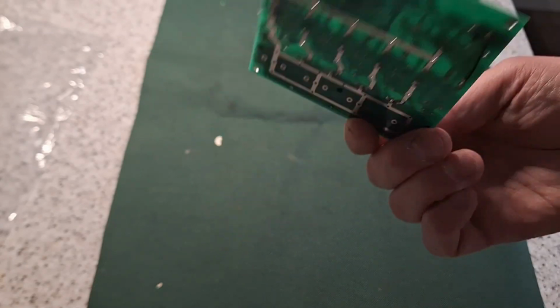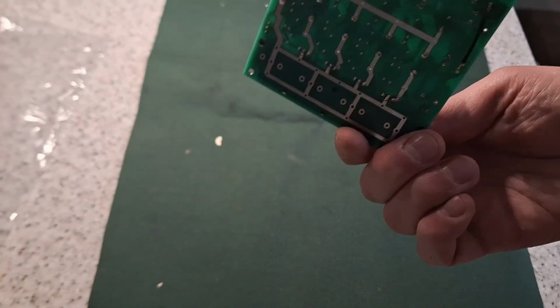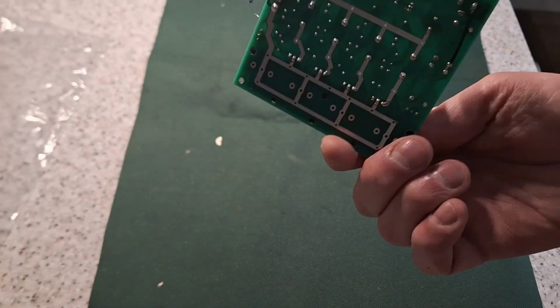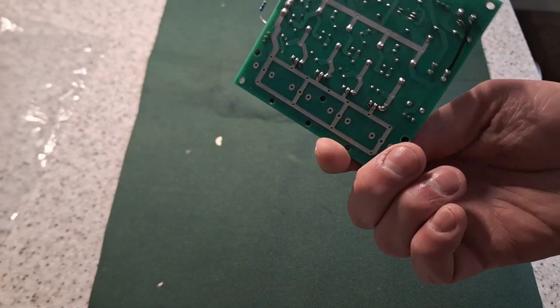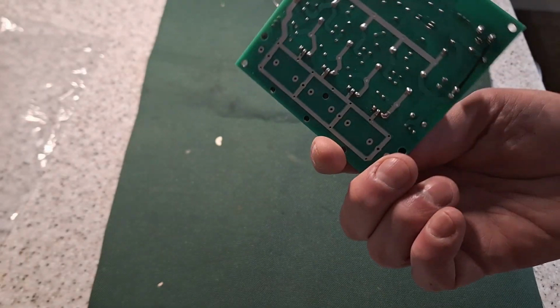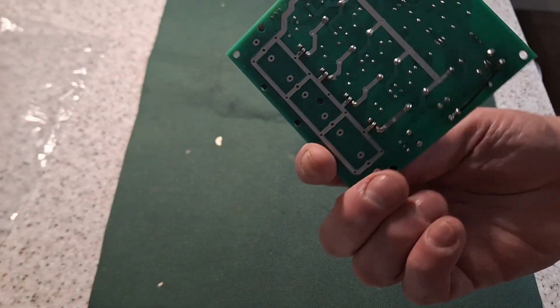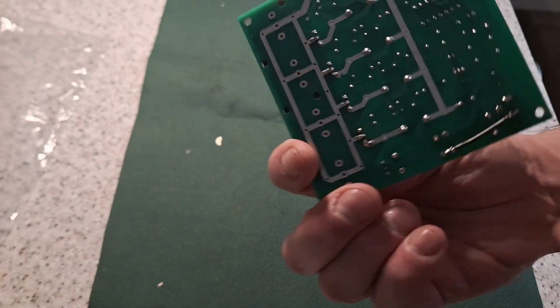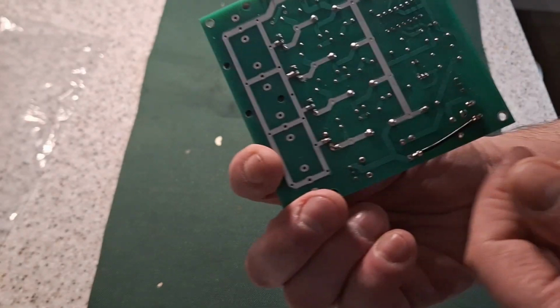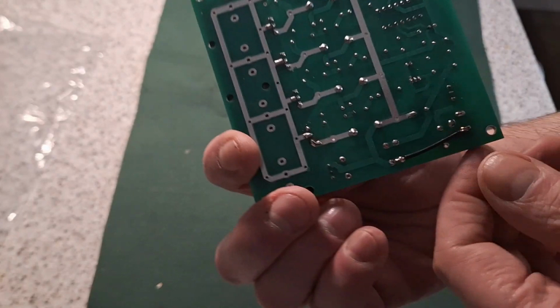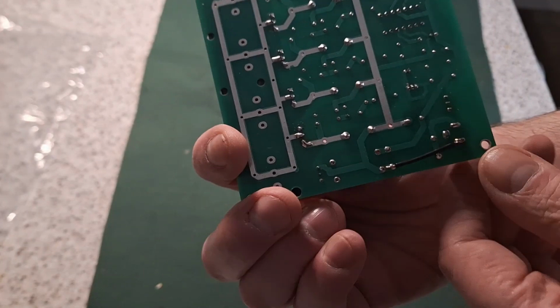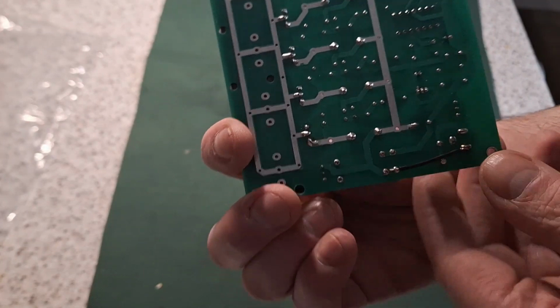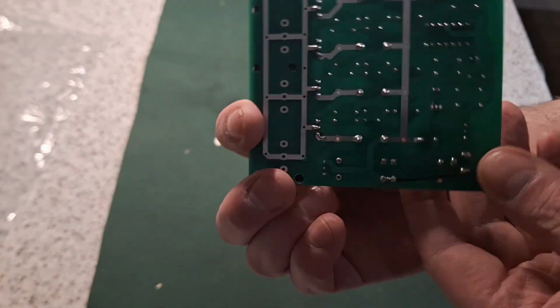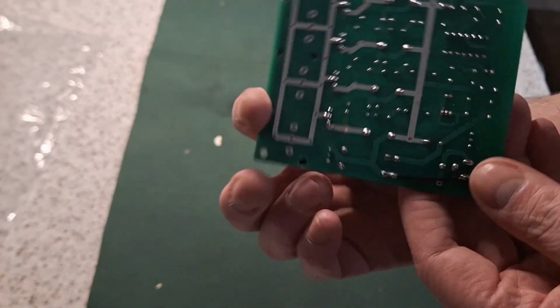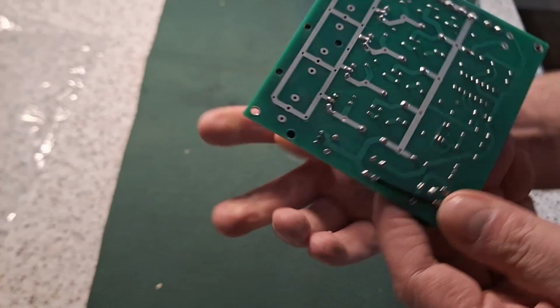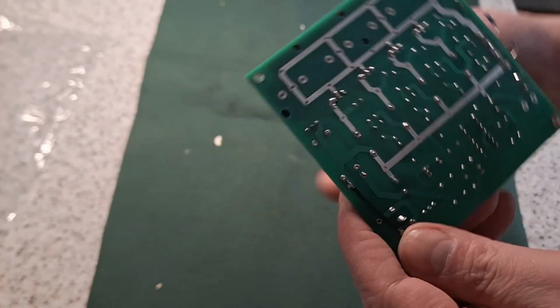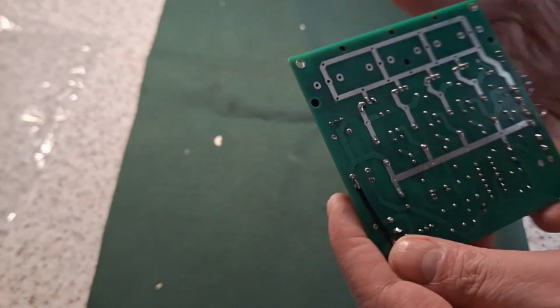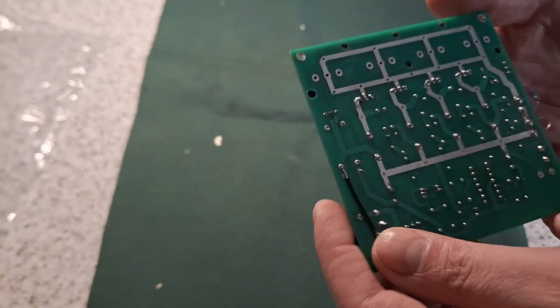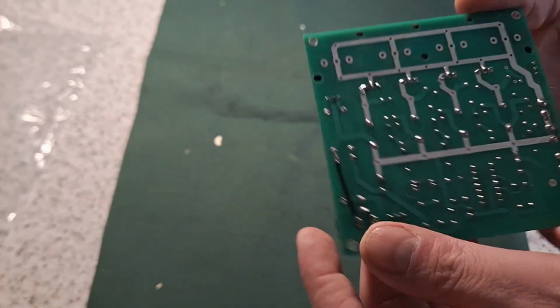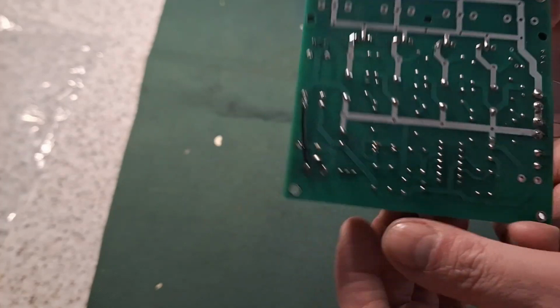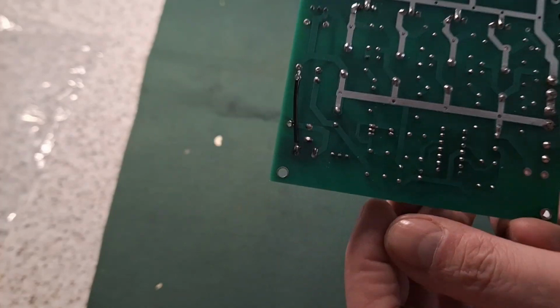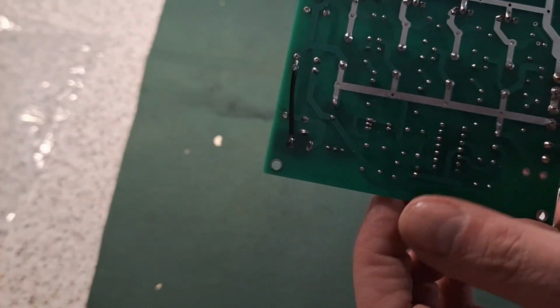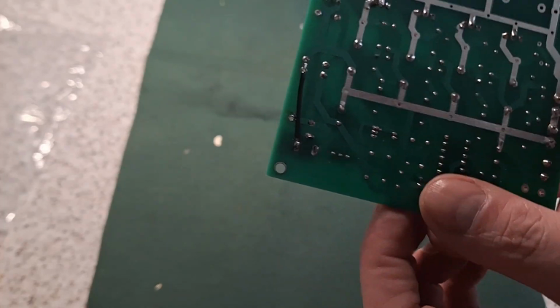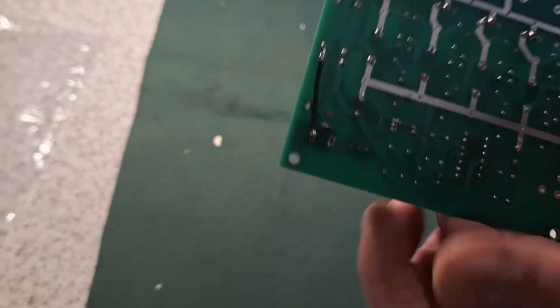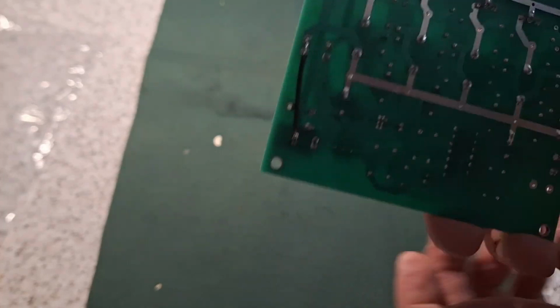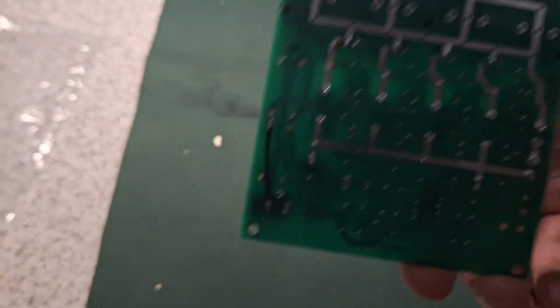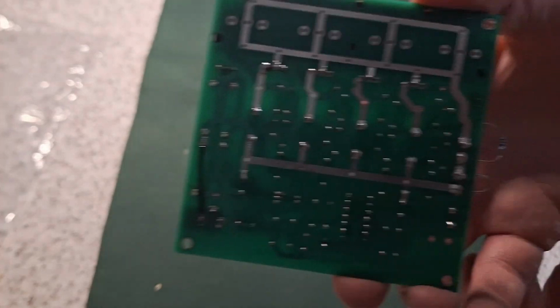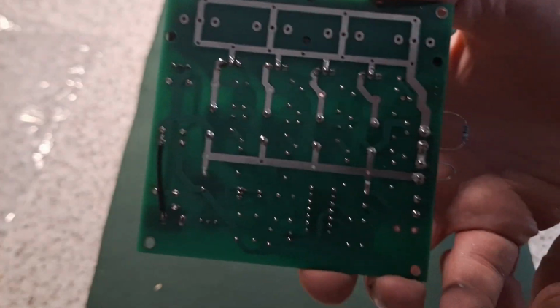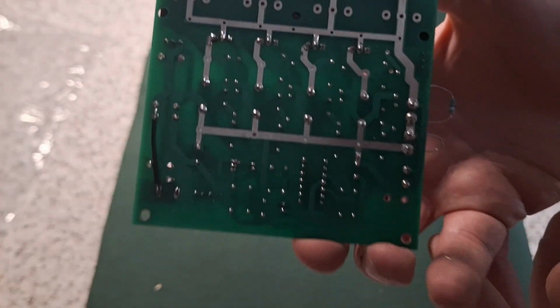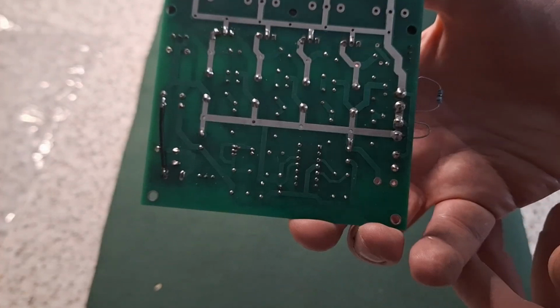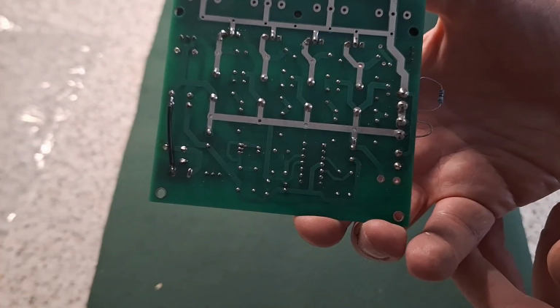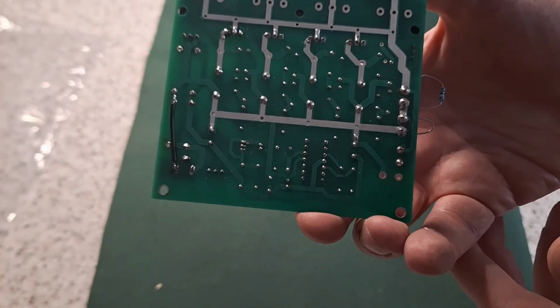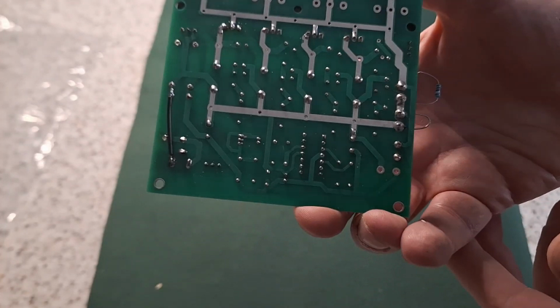And solder a link from there — to the left, you can see that.